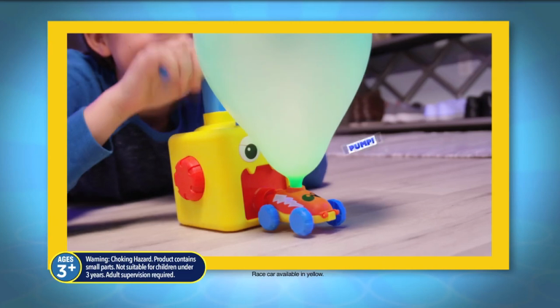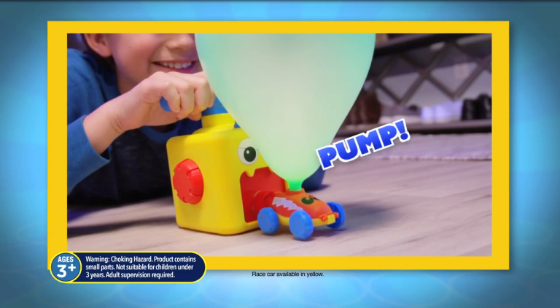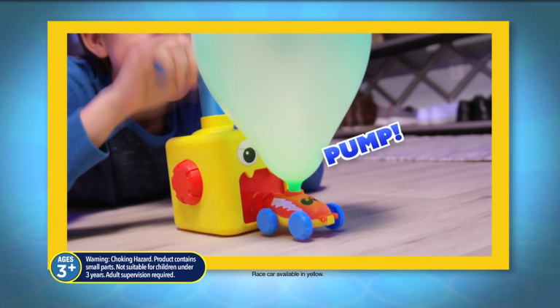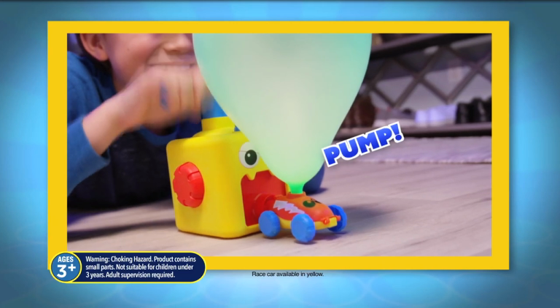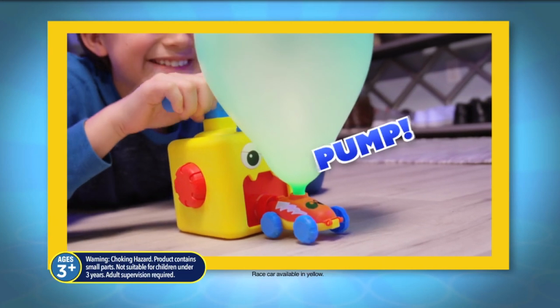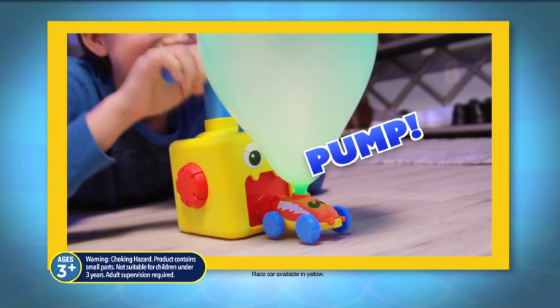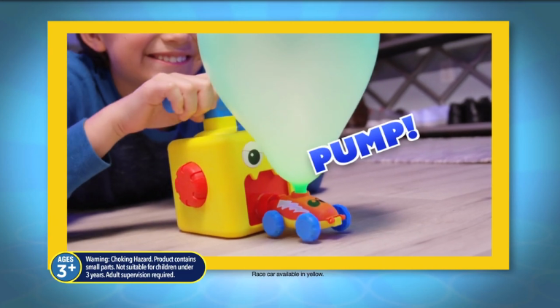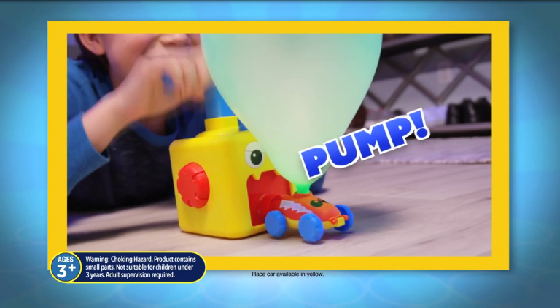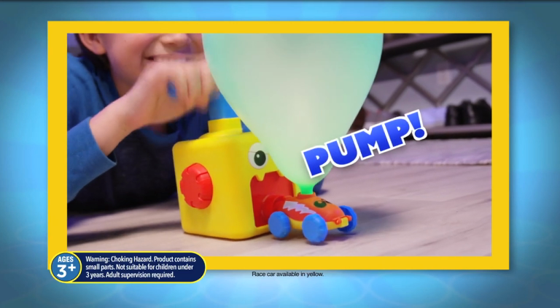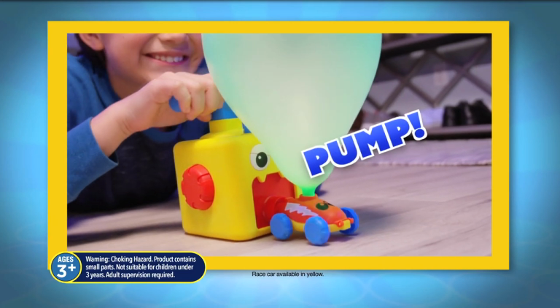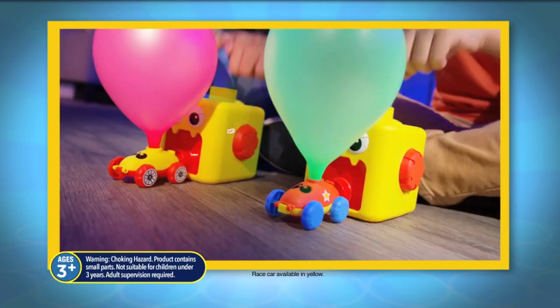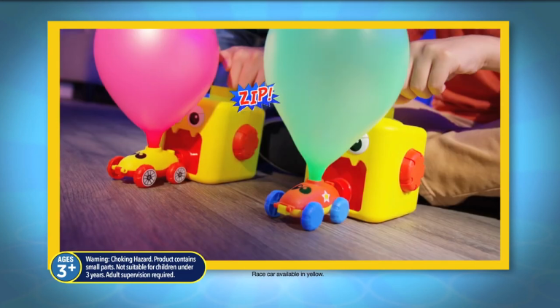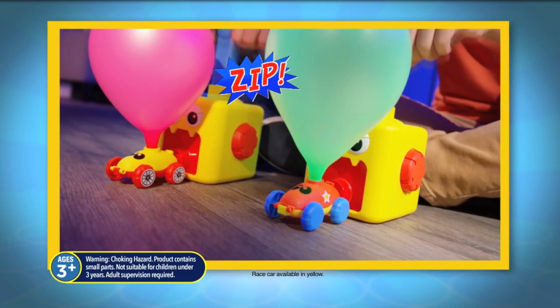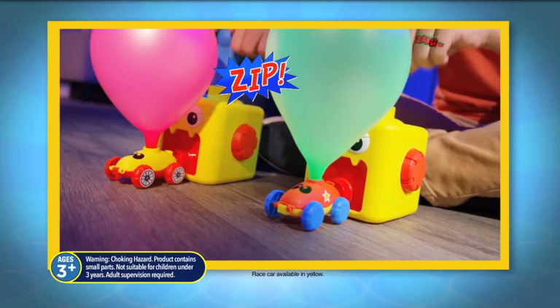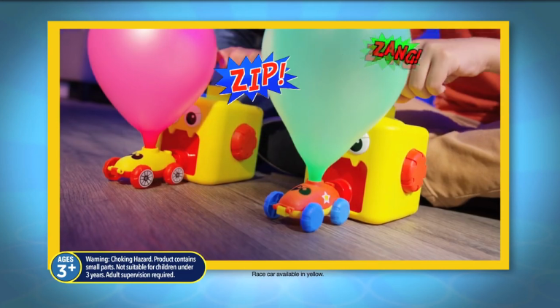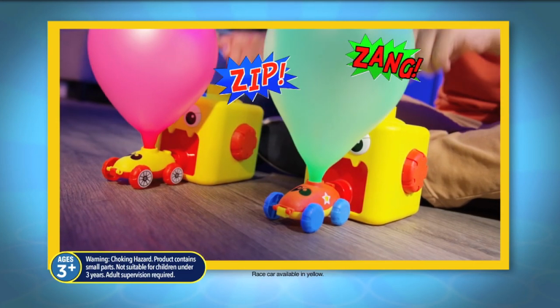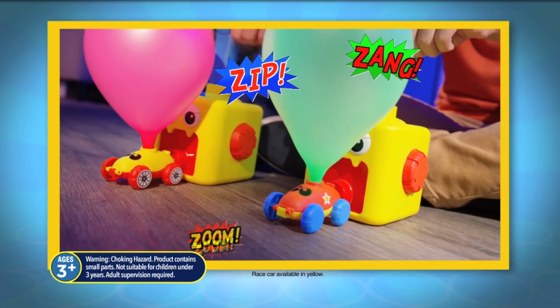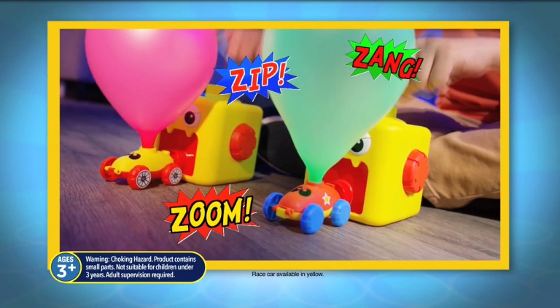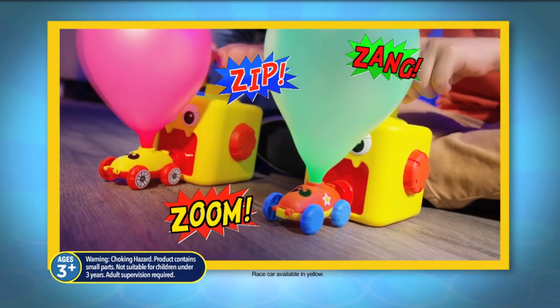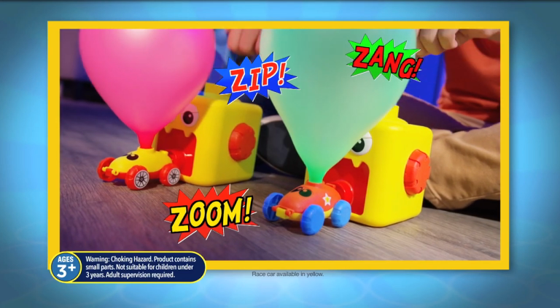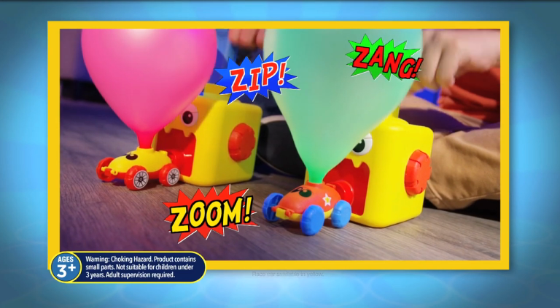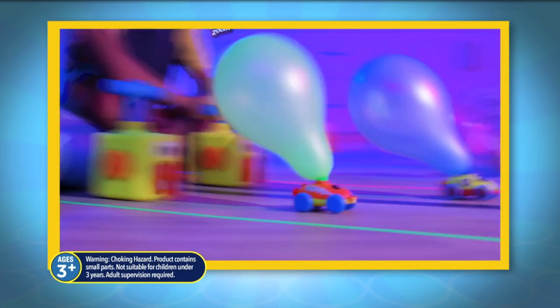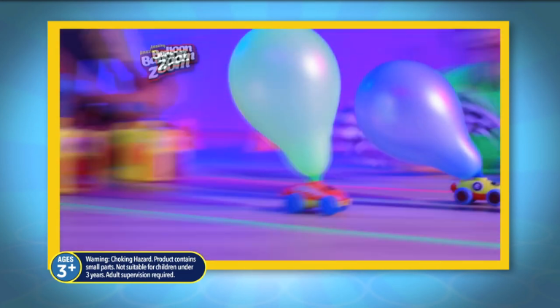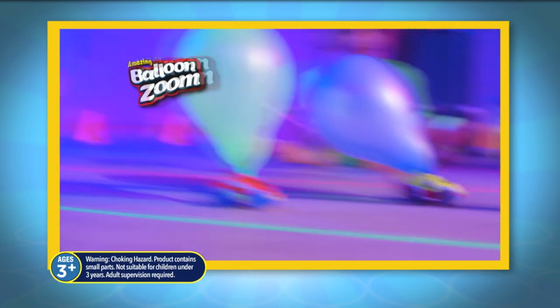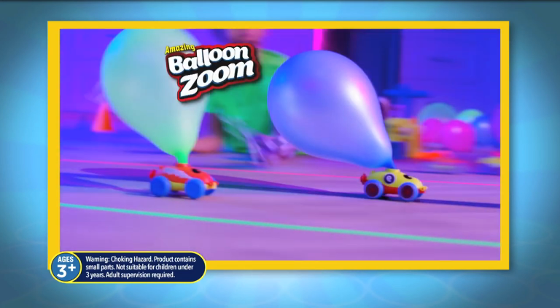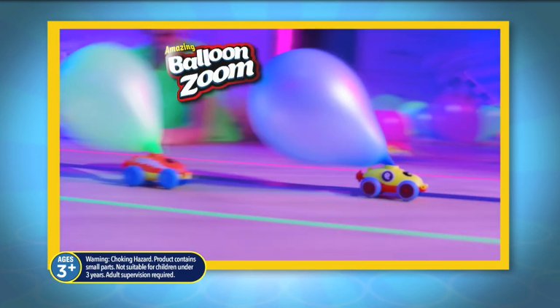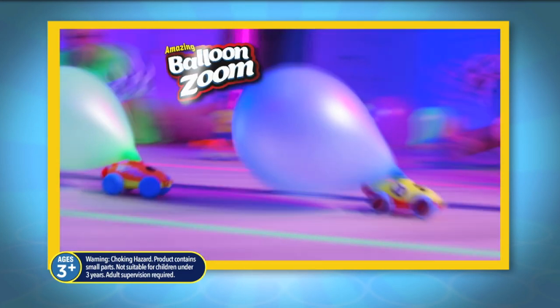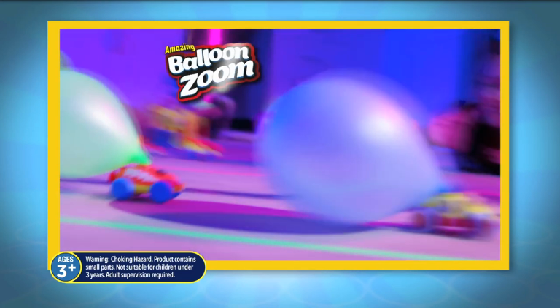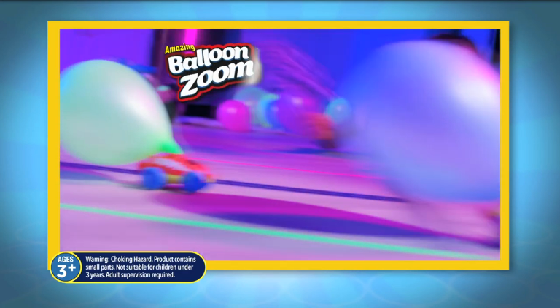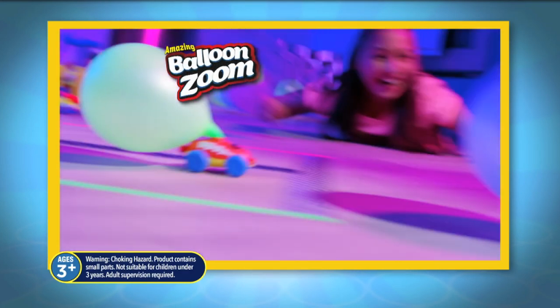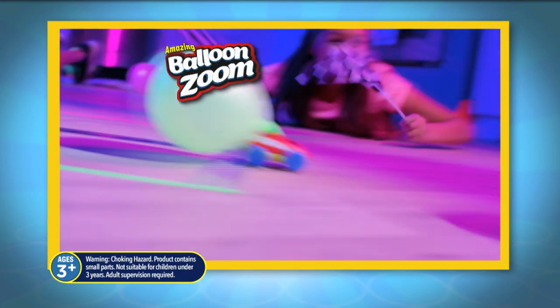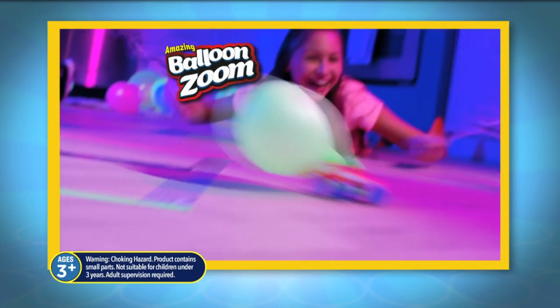Up, up, up, zip, zang, zoom — Balloon Zoom!